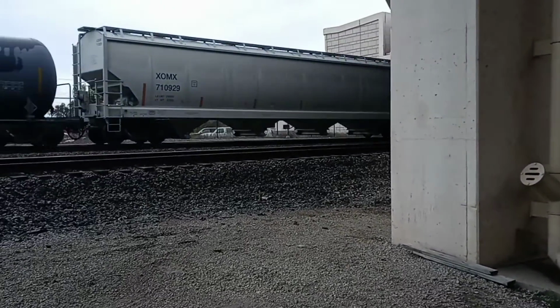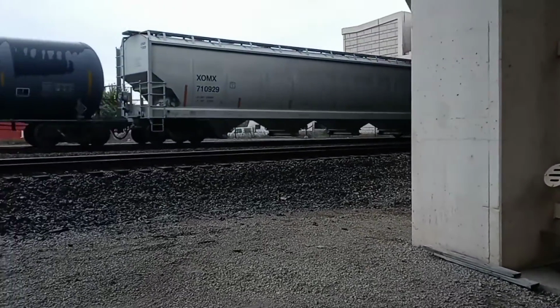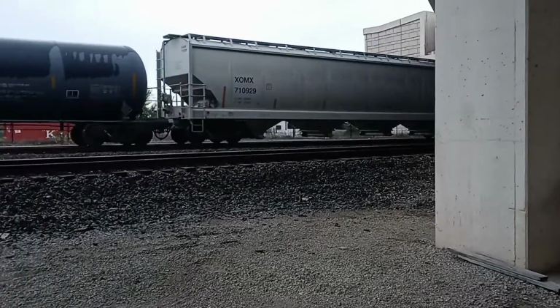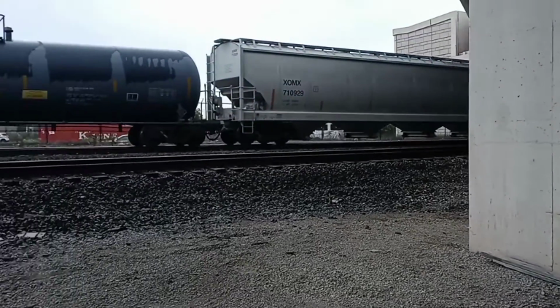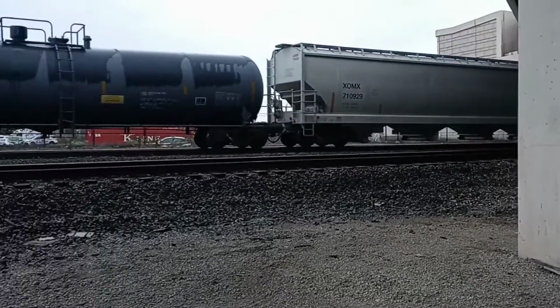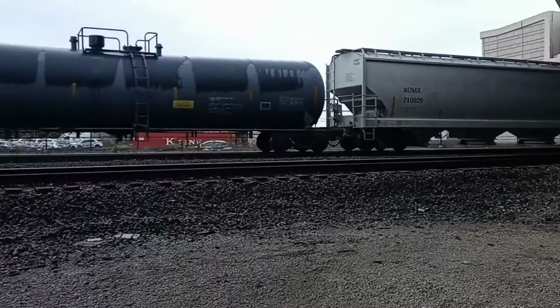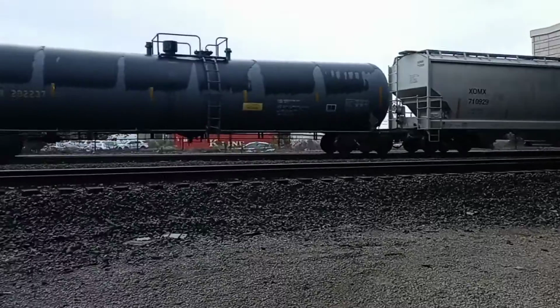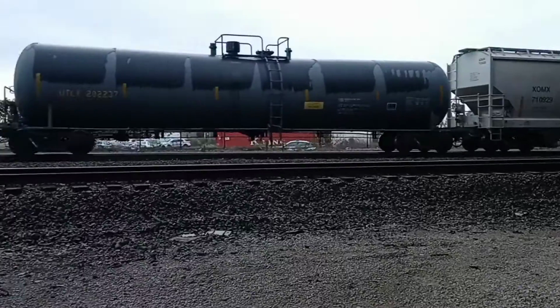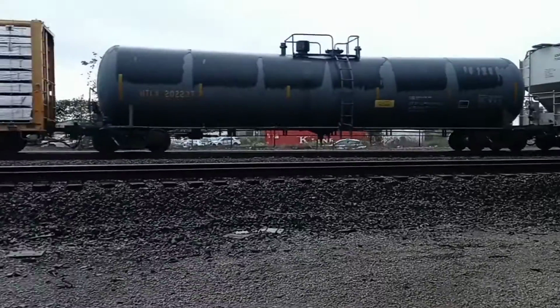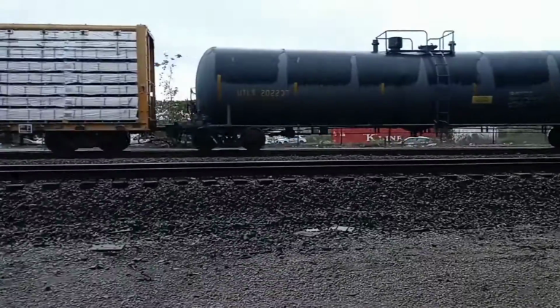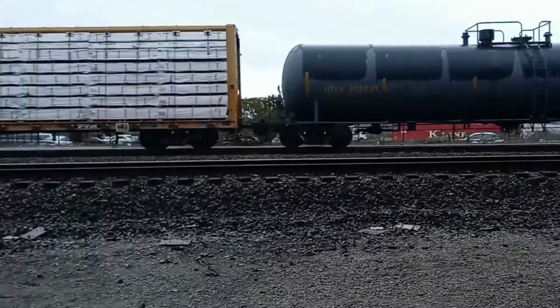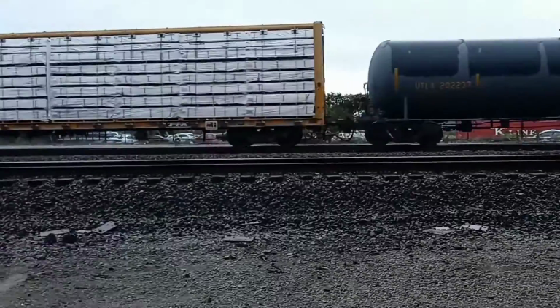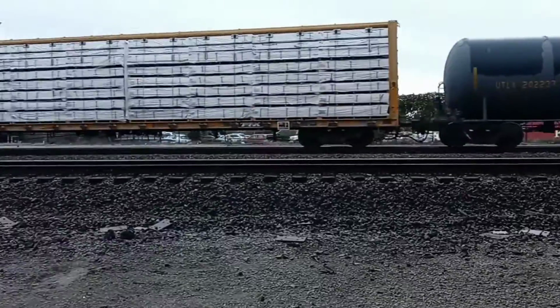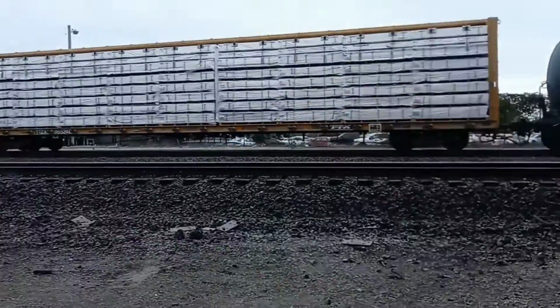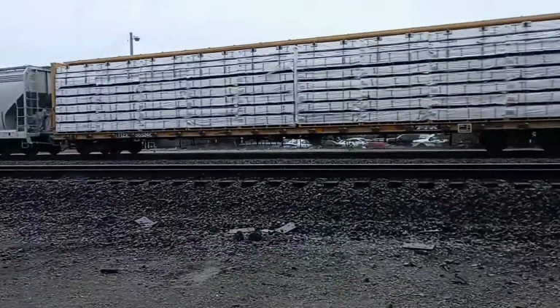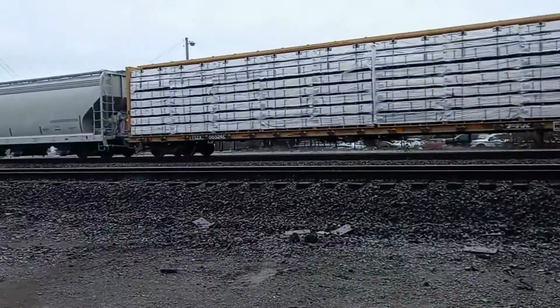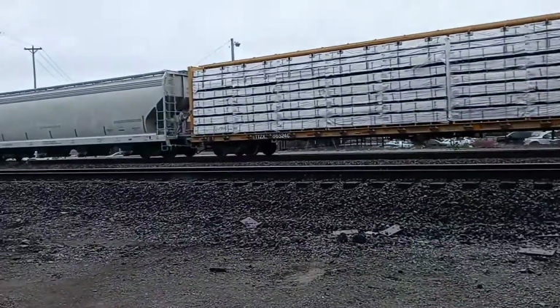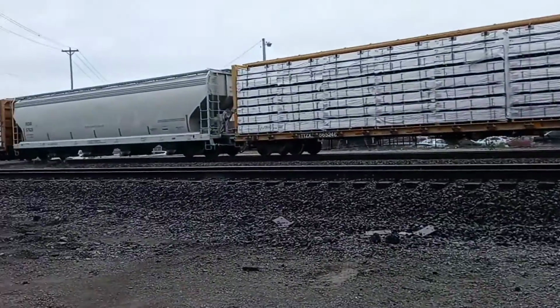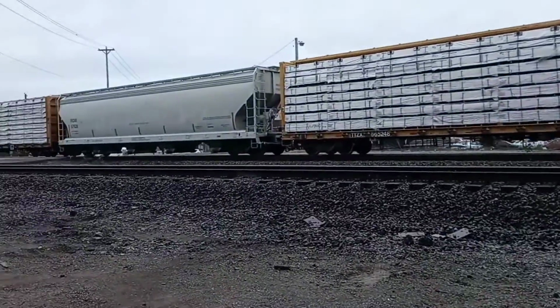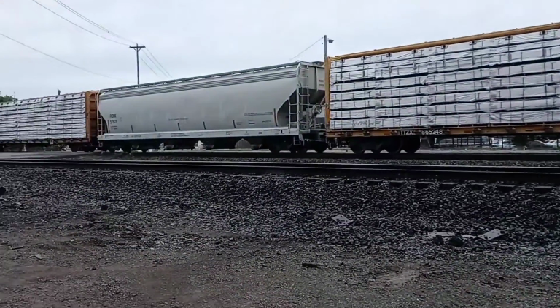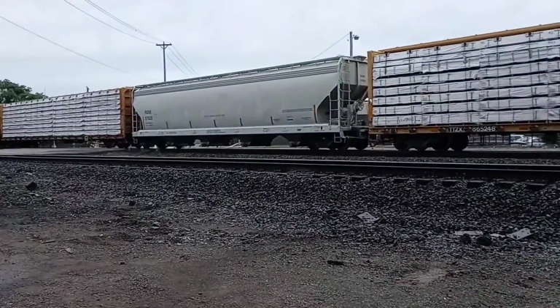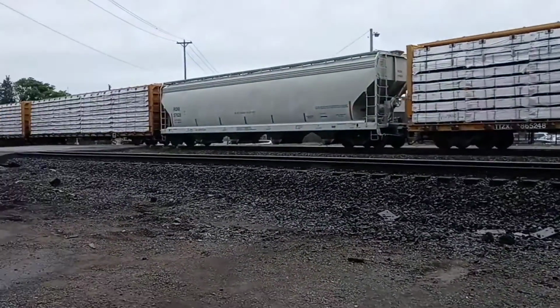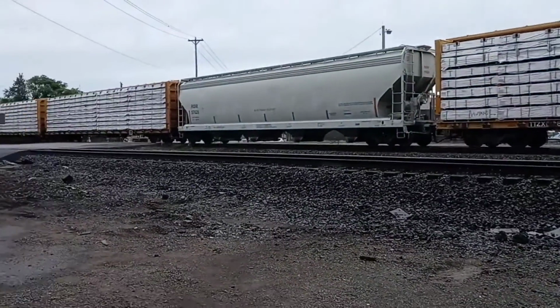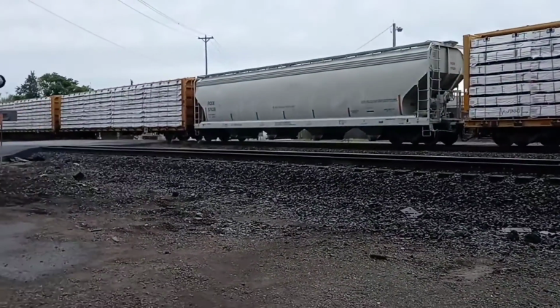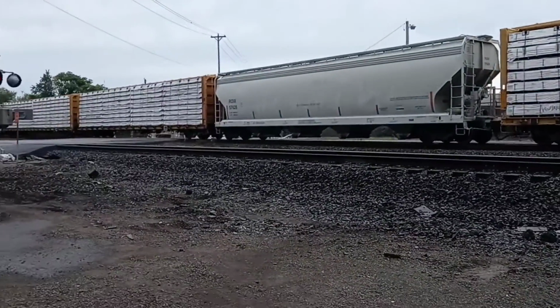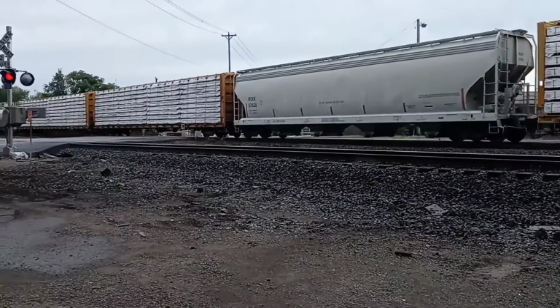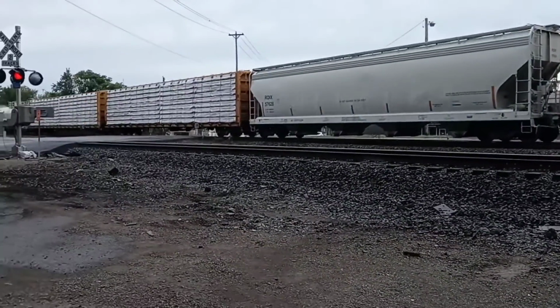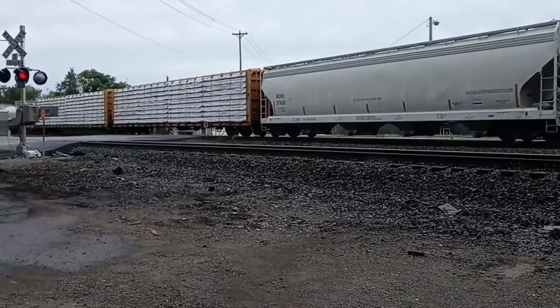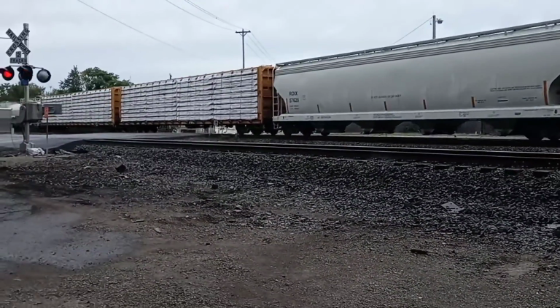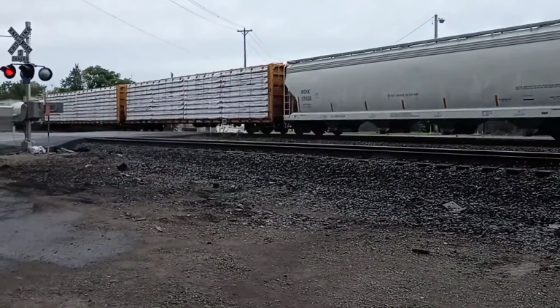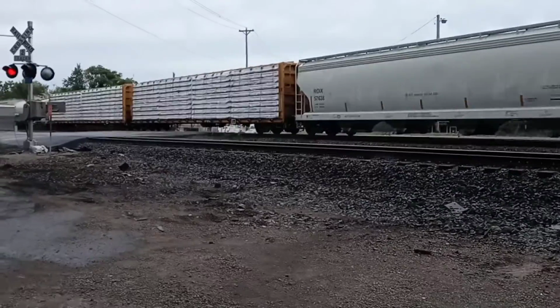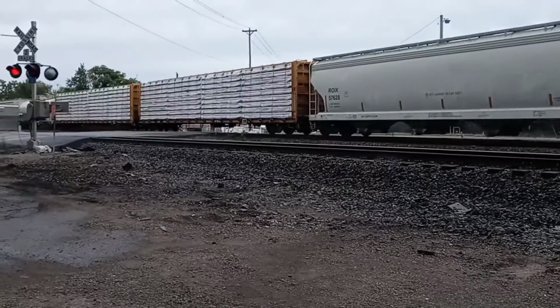About halfway through the train, we have a DPU — an ES-44AC — working hard.